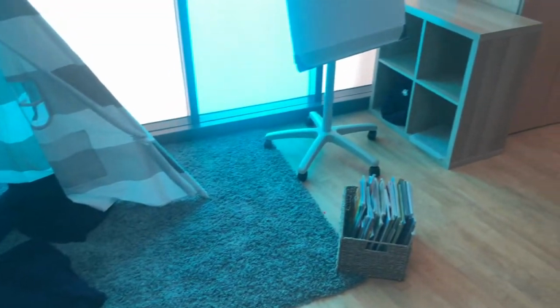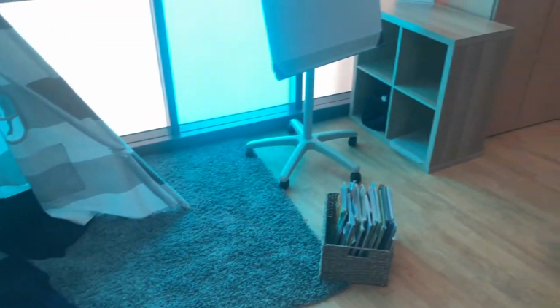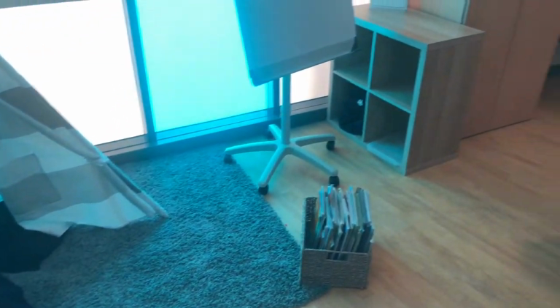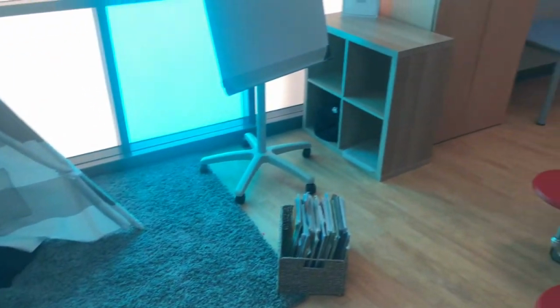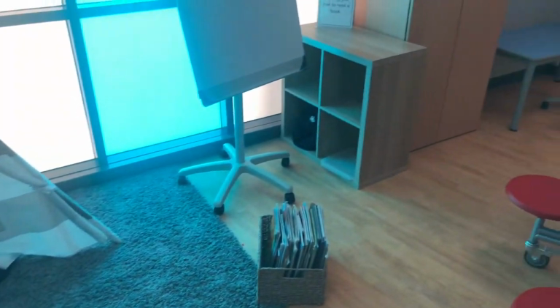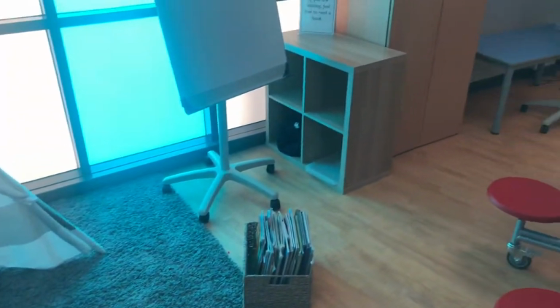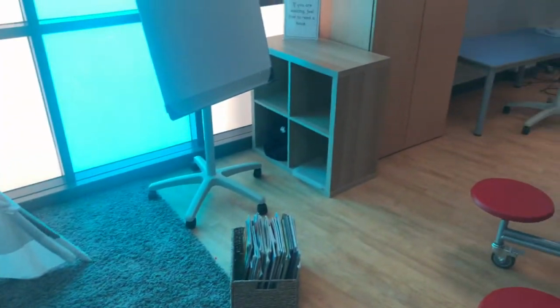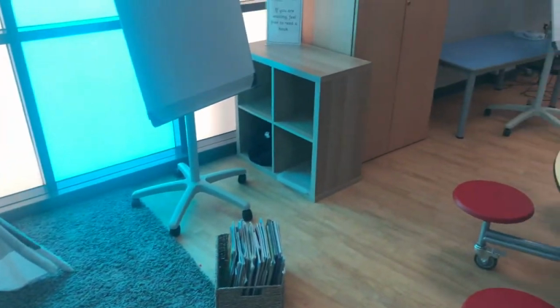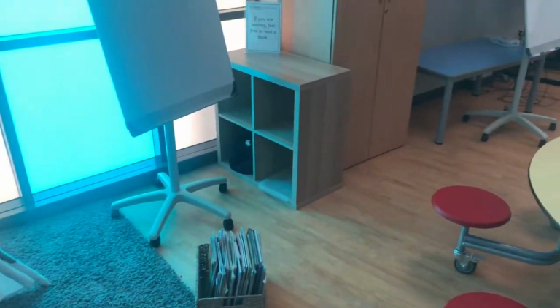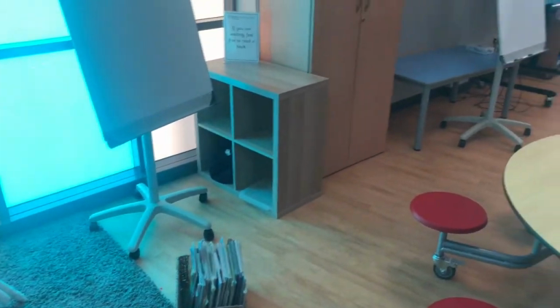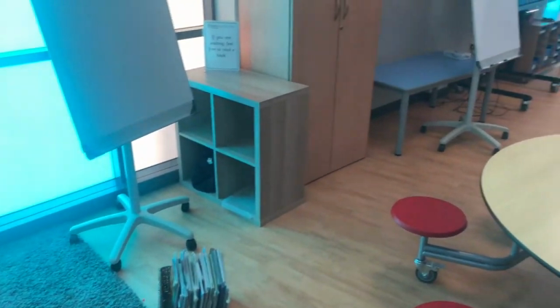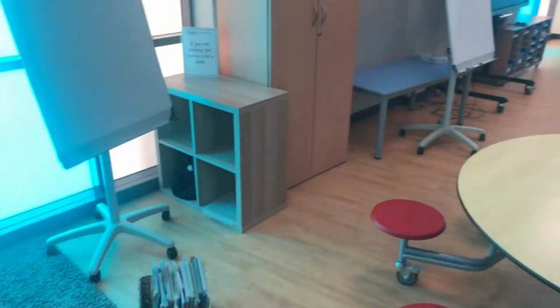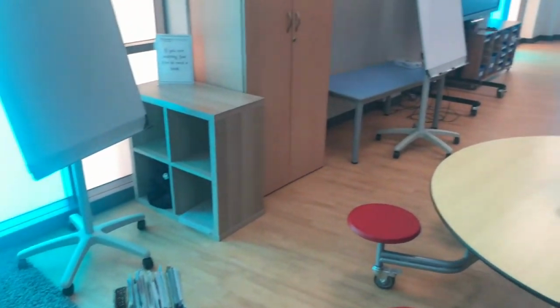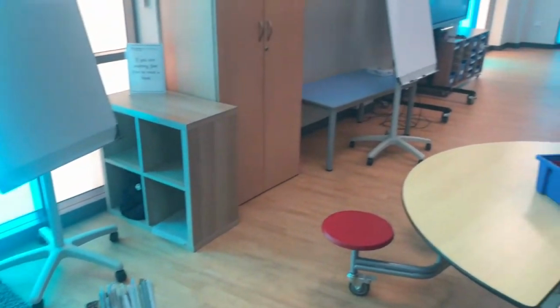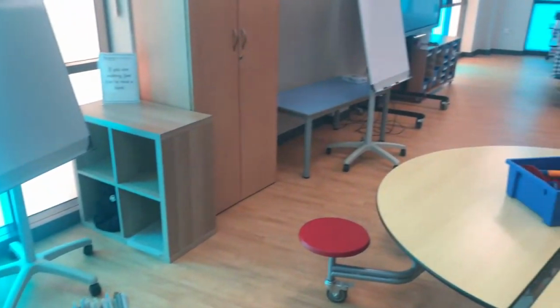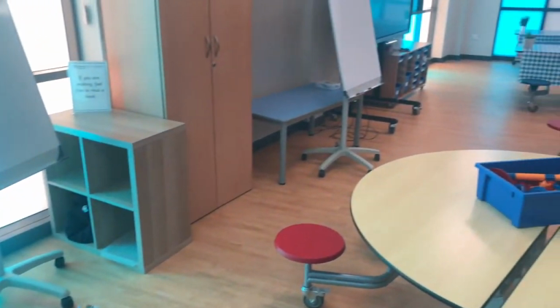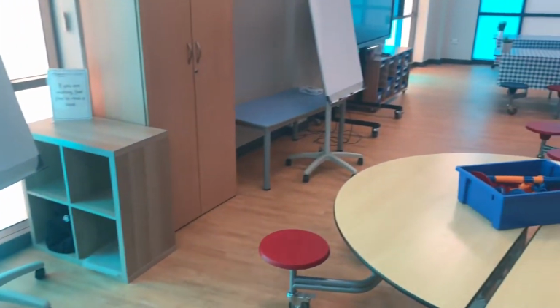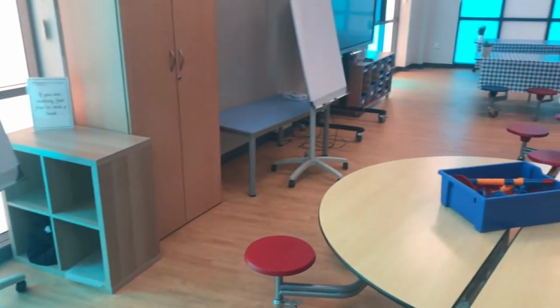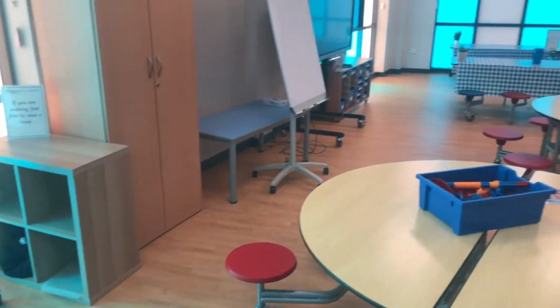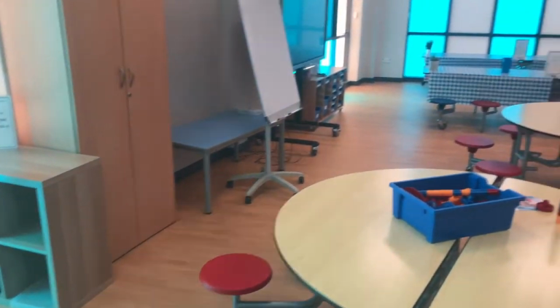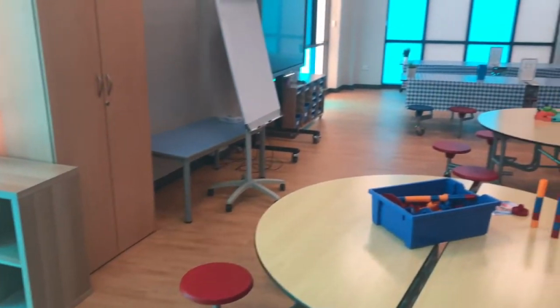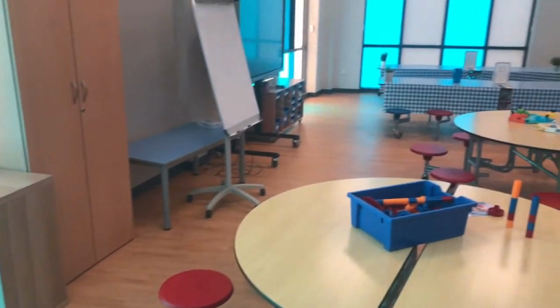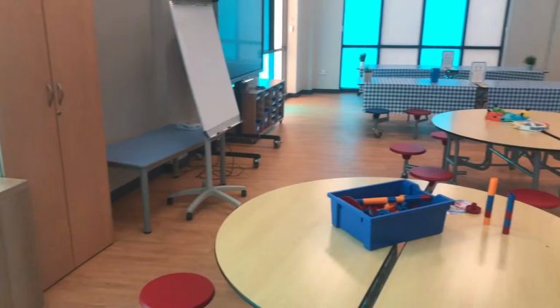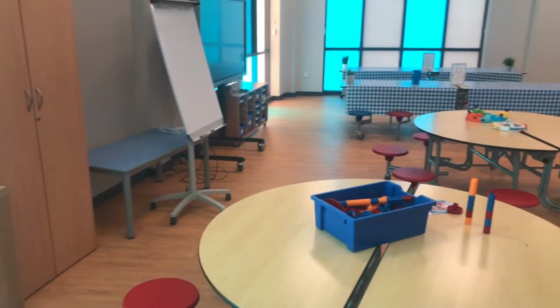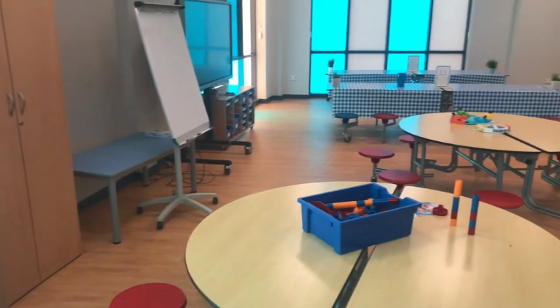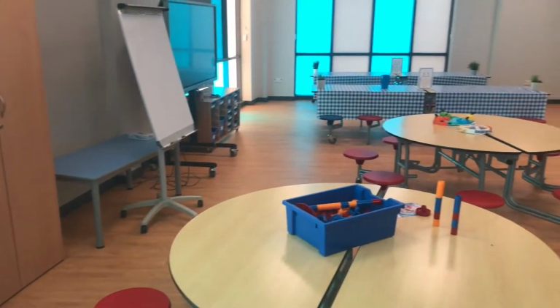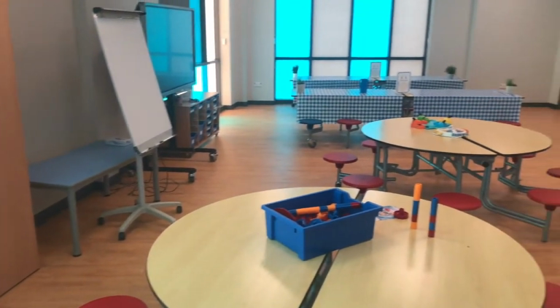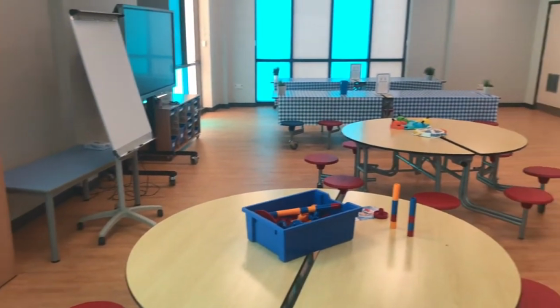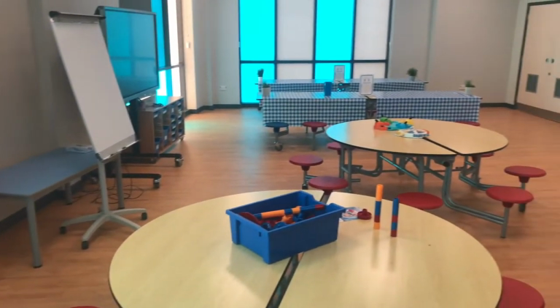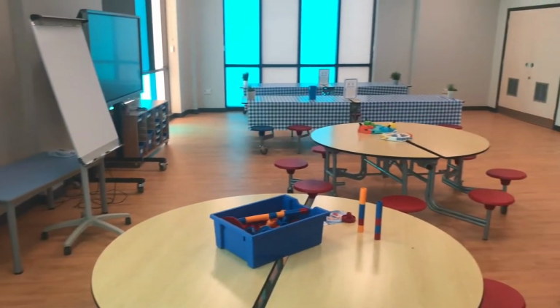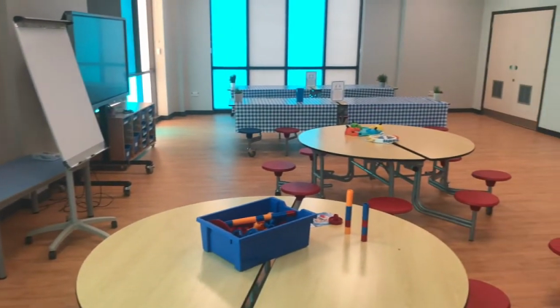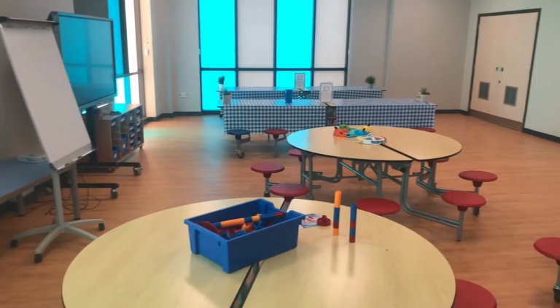Here is our breakfast and after-school club room for wraparound care for parents who pay for the service.